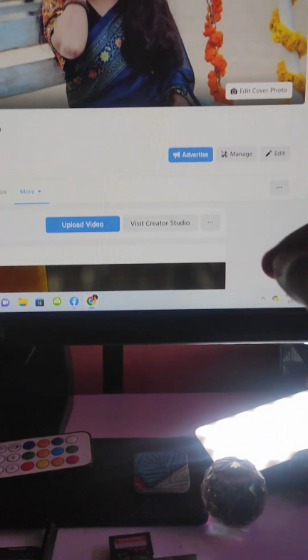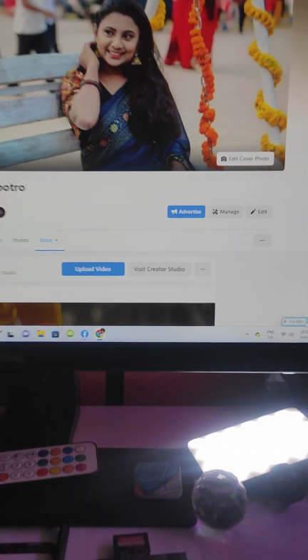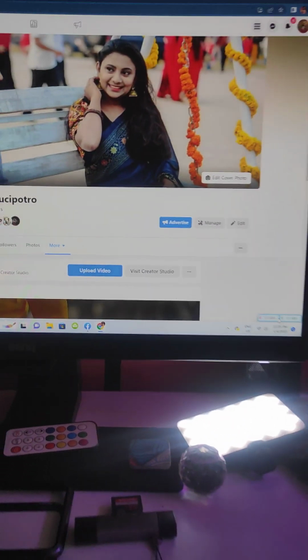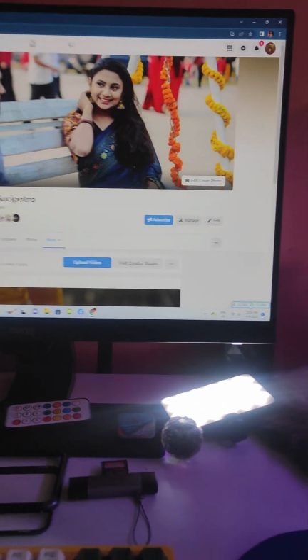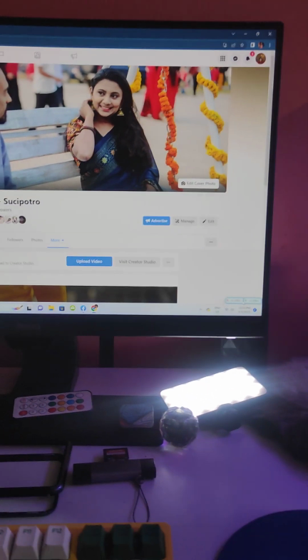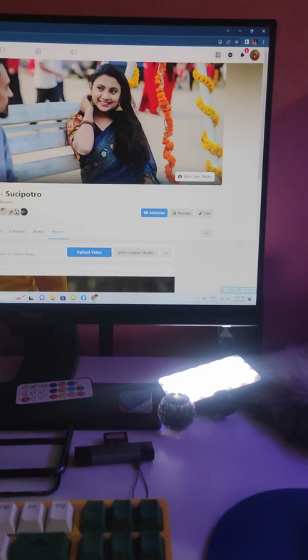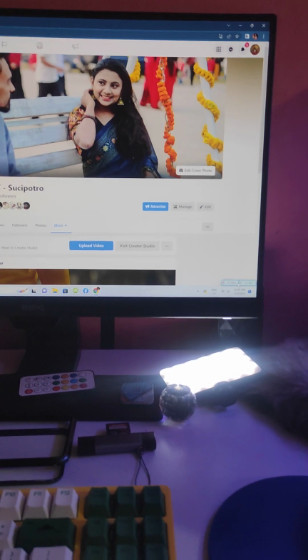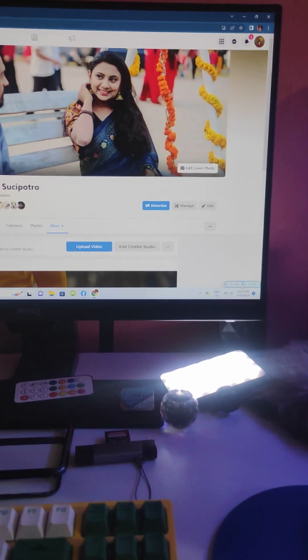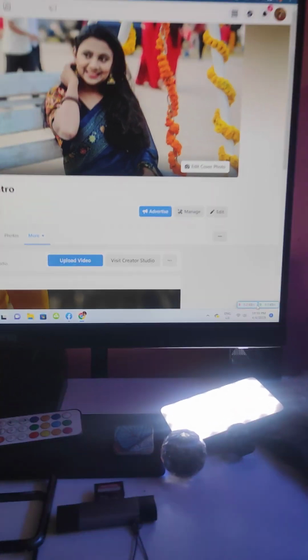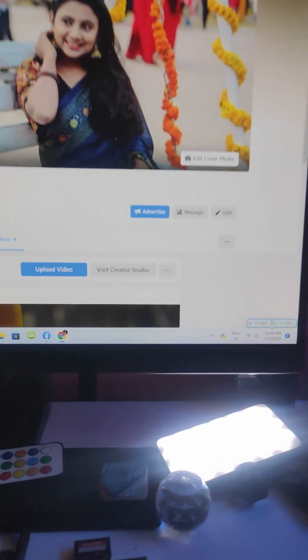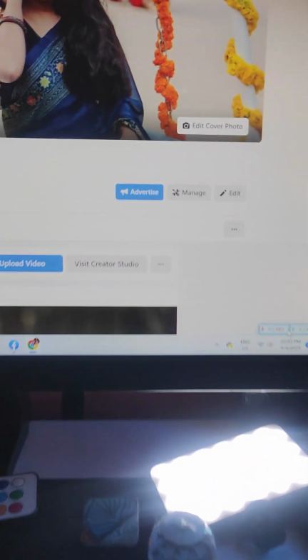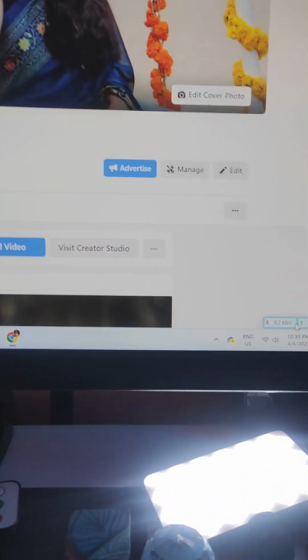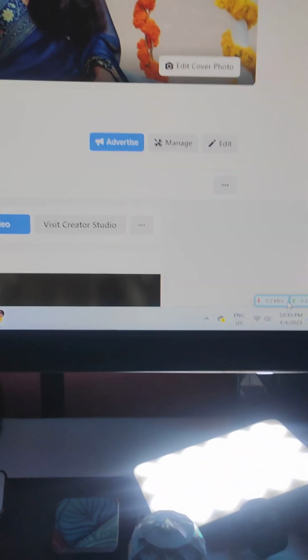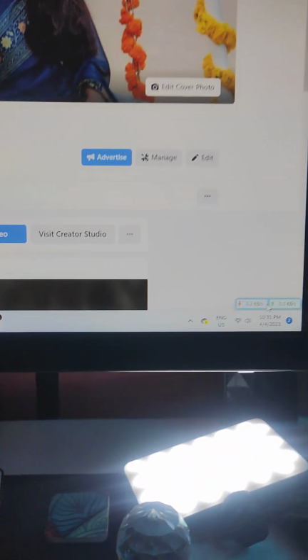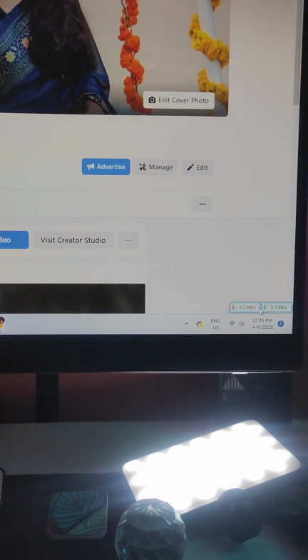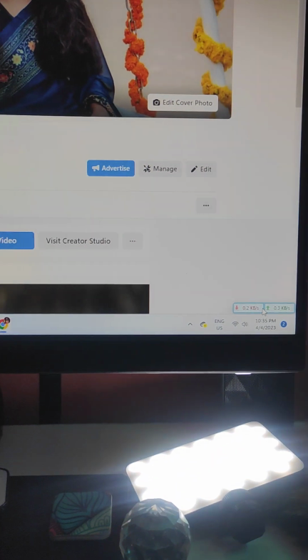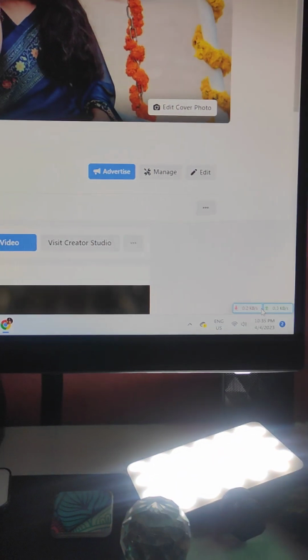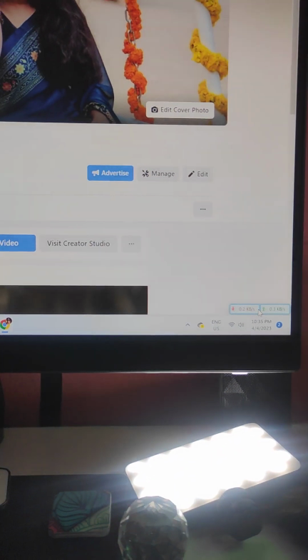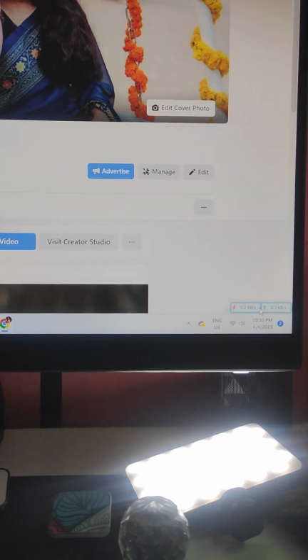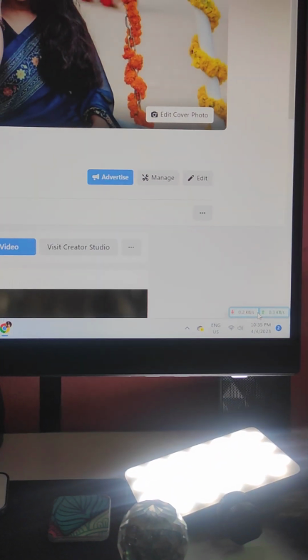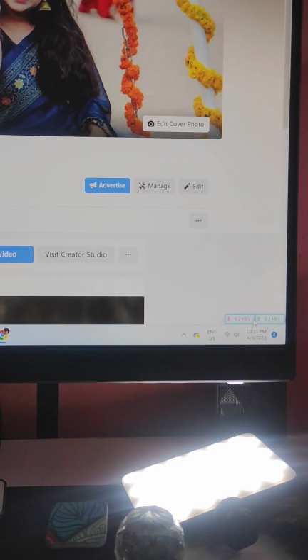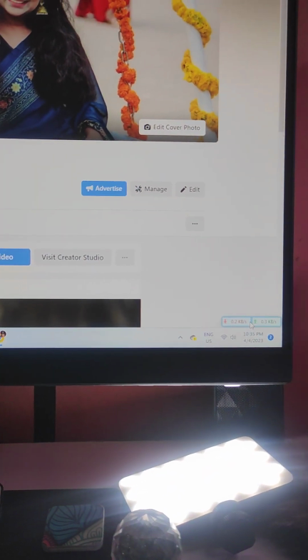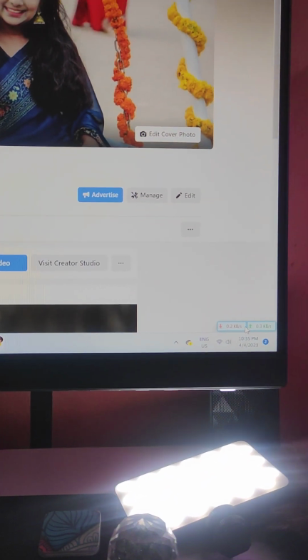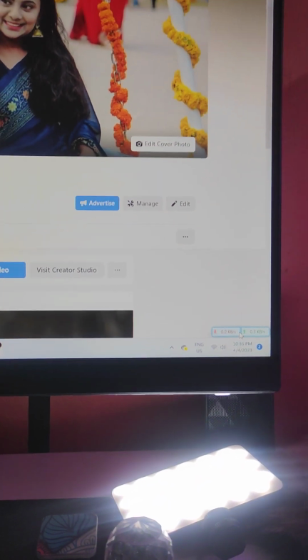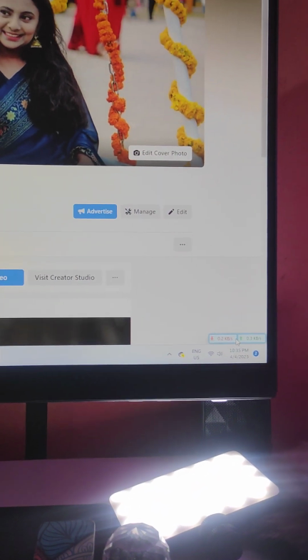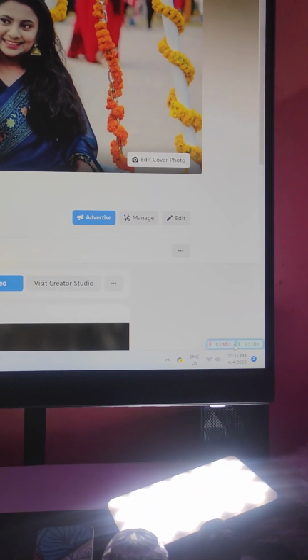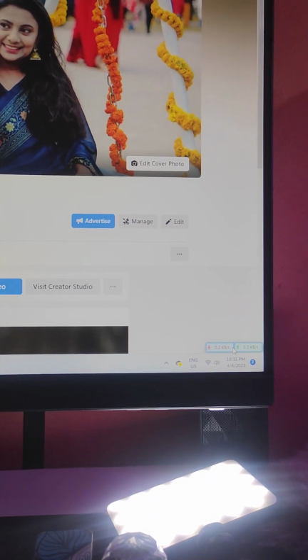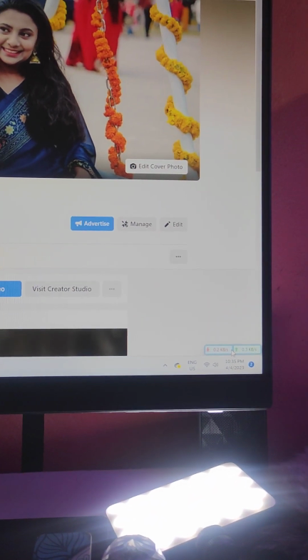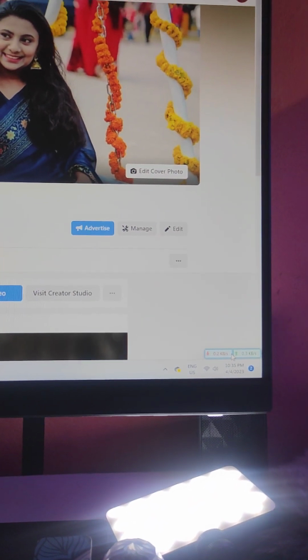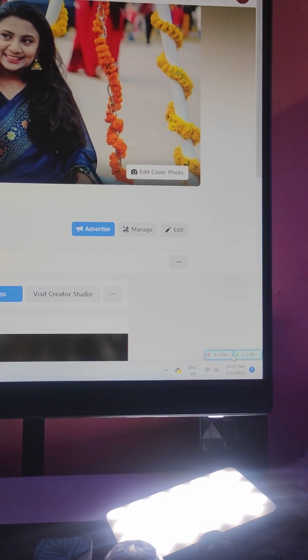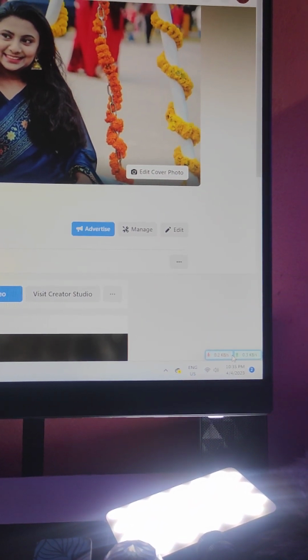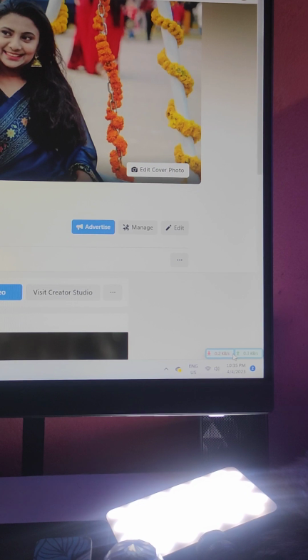I hope you will see the video. Thank you very much. Thank you.